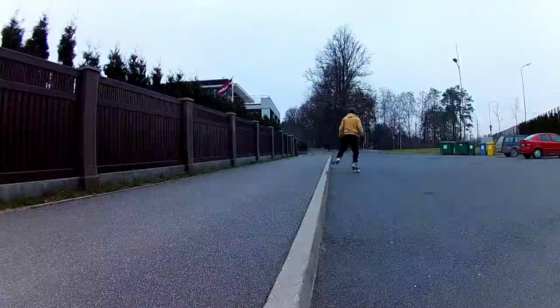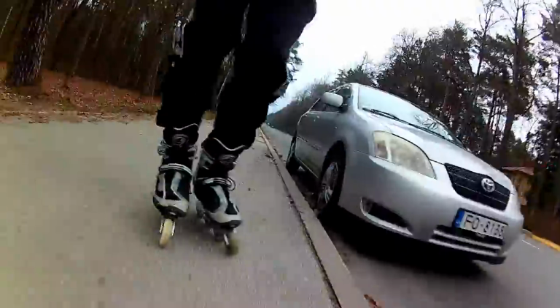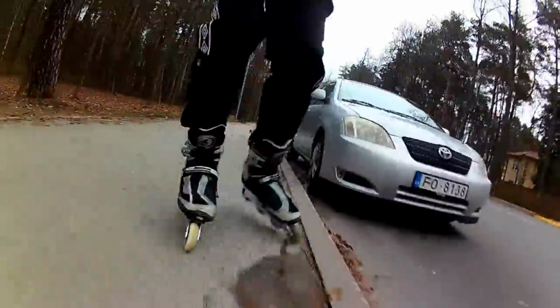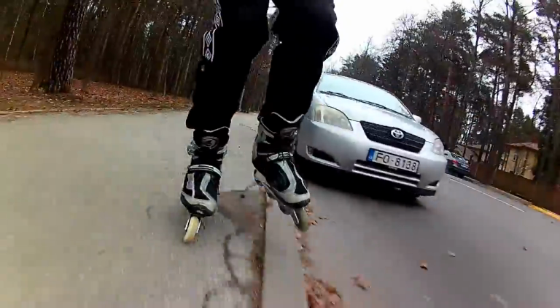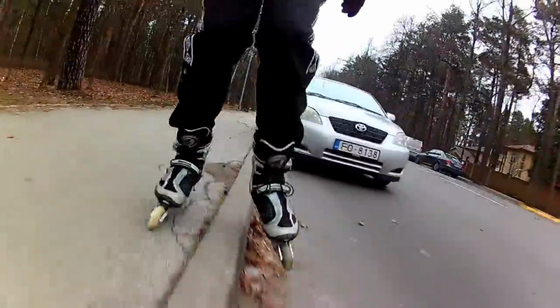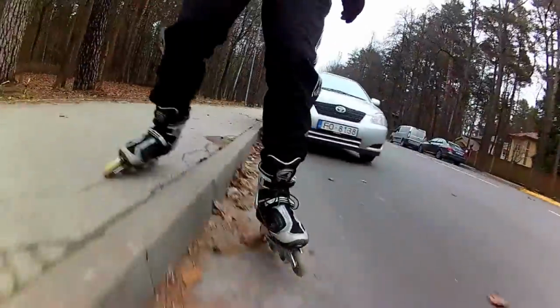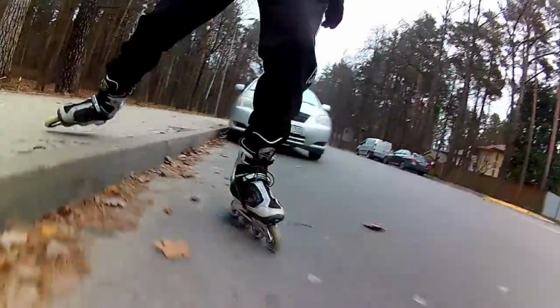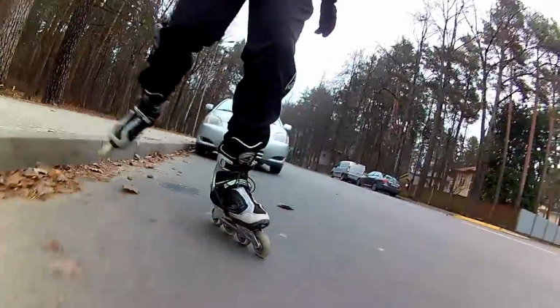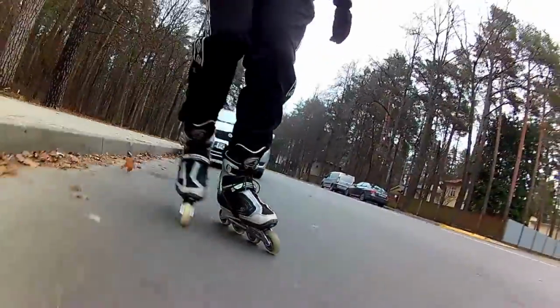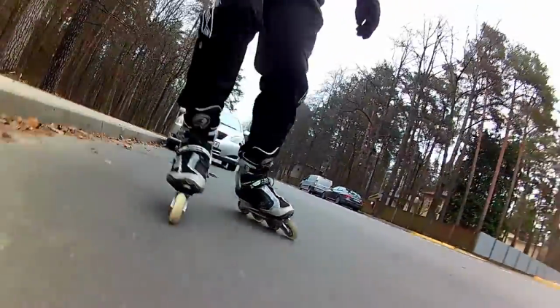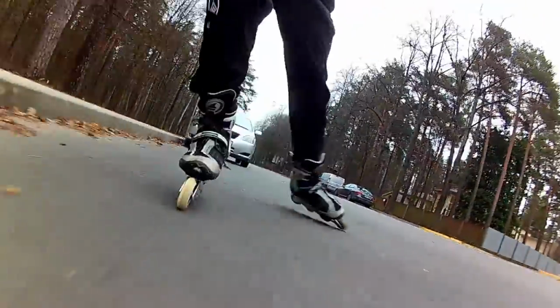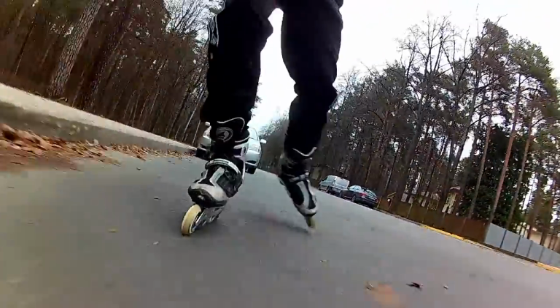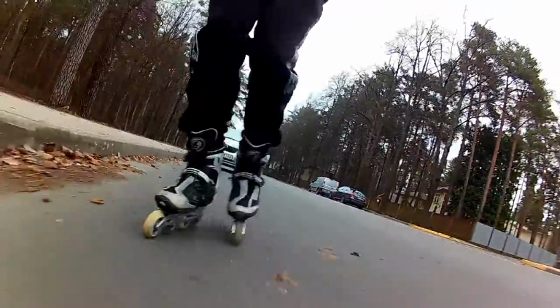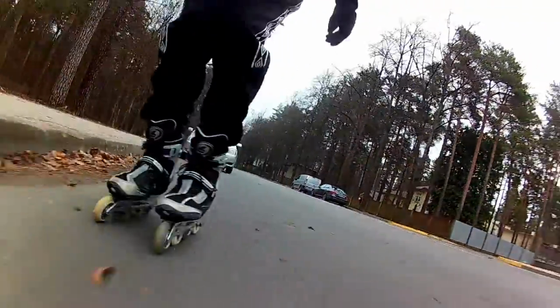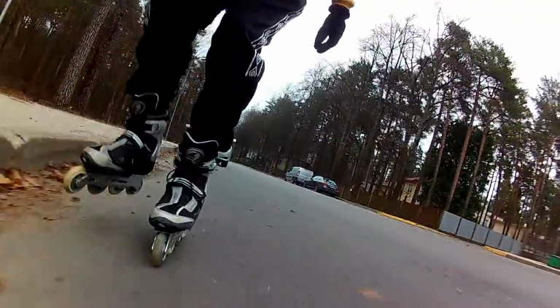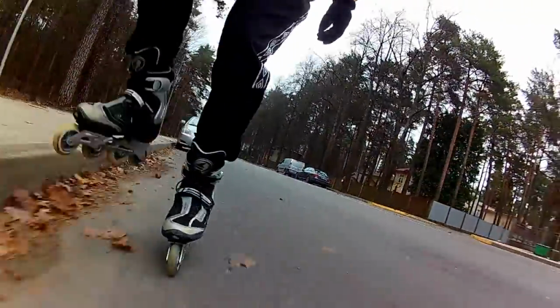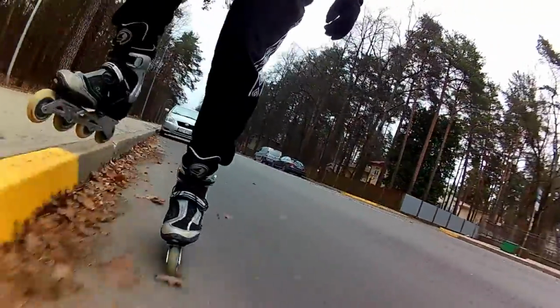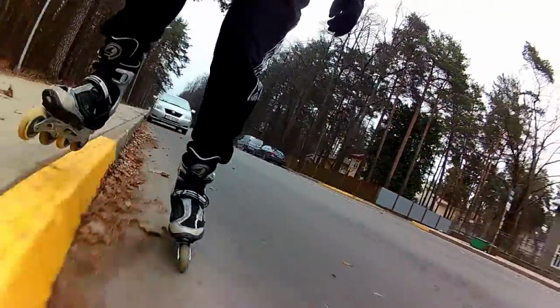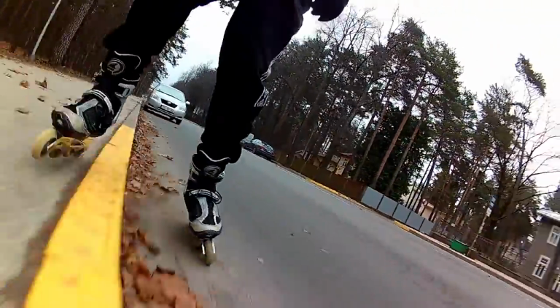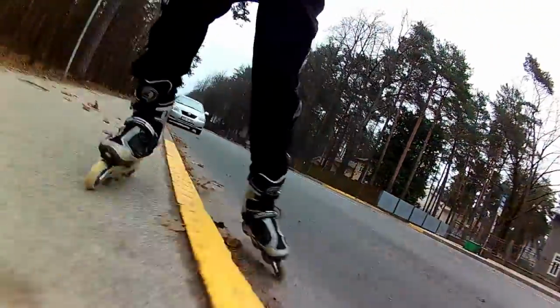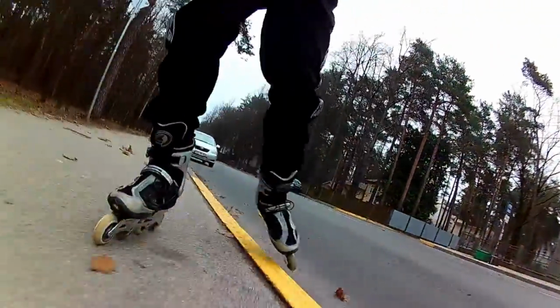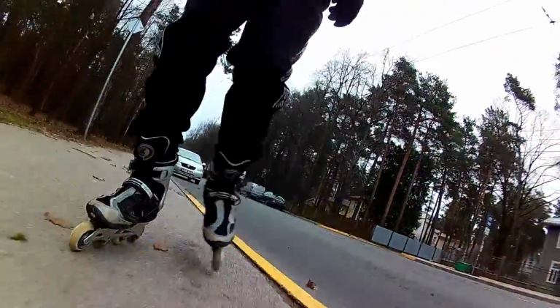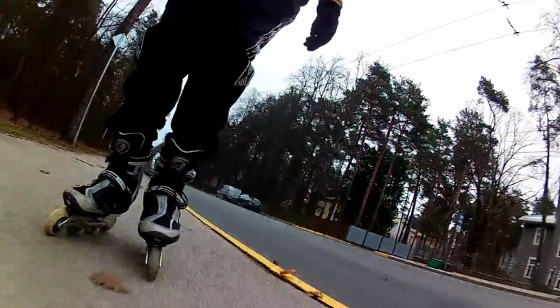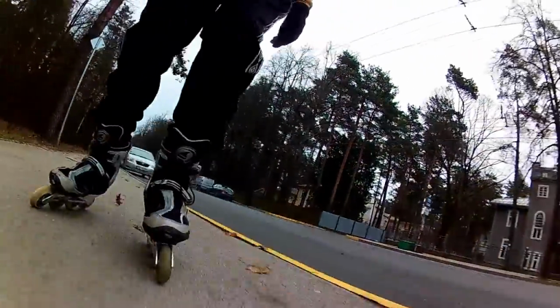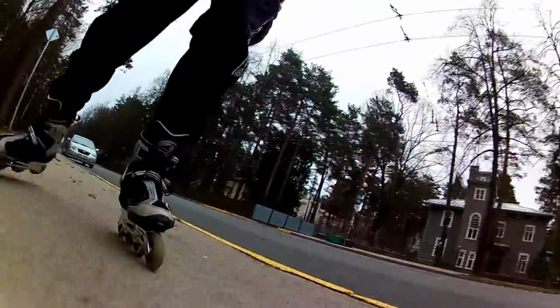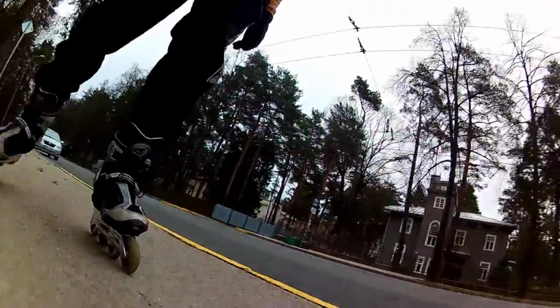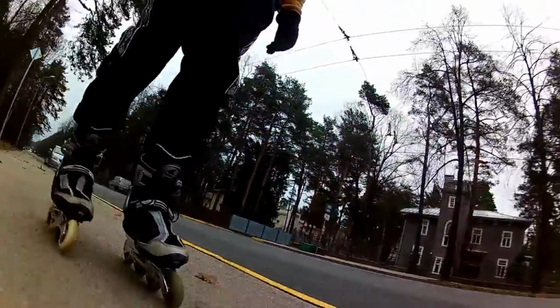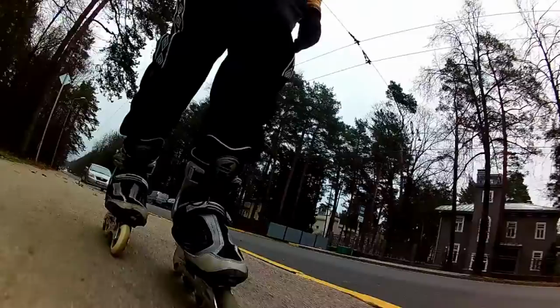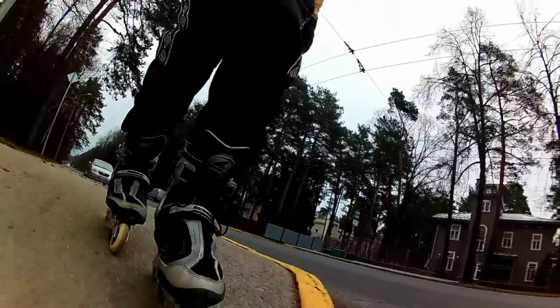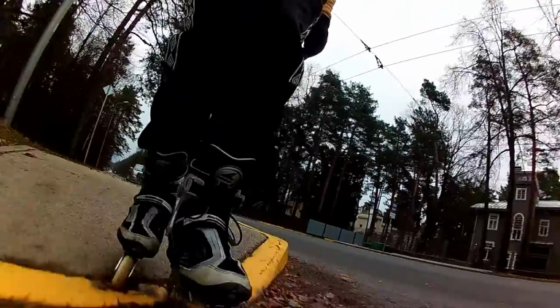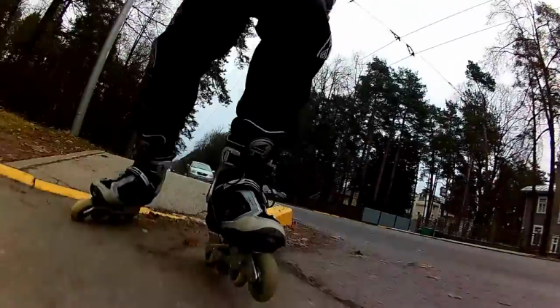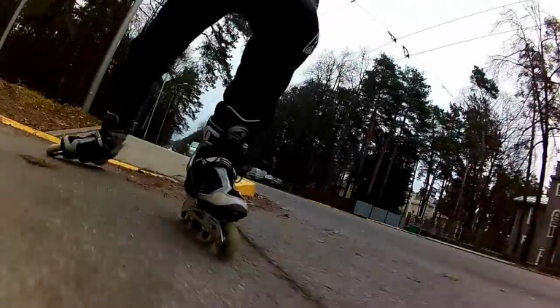When you skate on a road parallel to a curb, you simply lift your skate and place it on the sidewalk. Very easy.